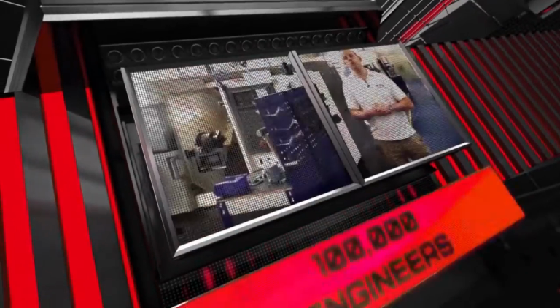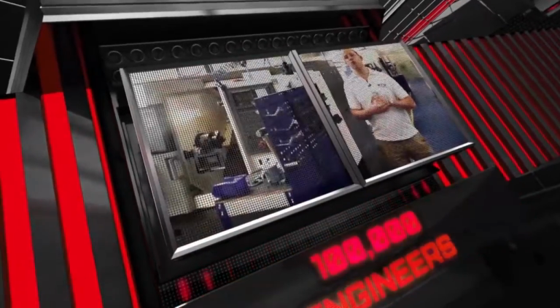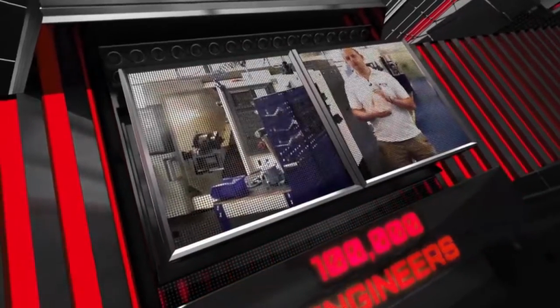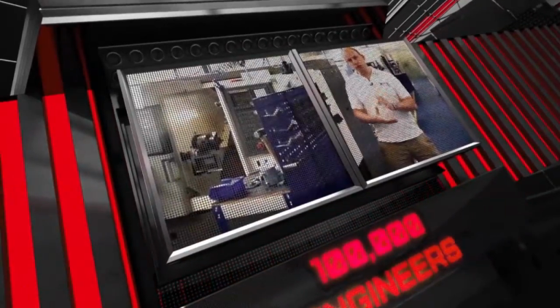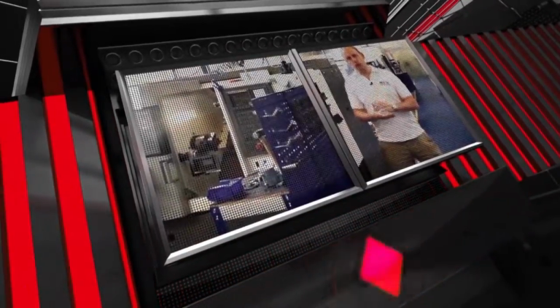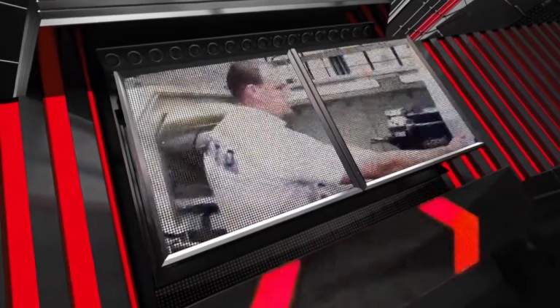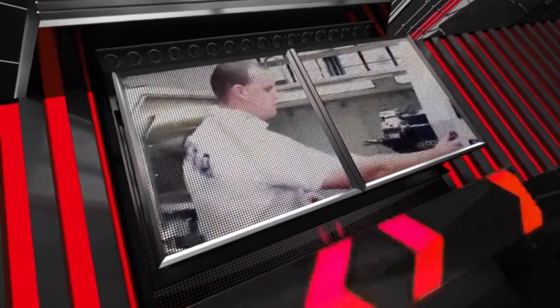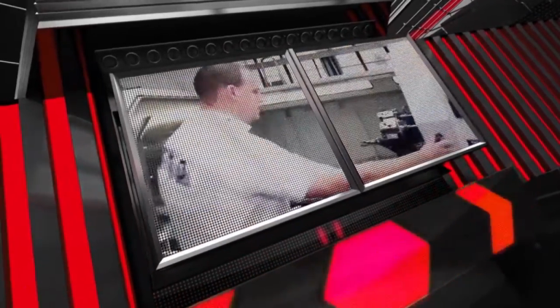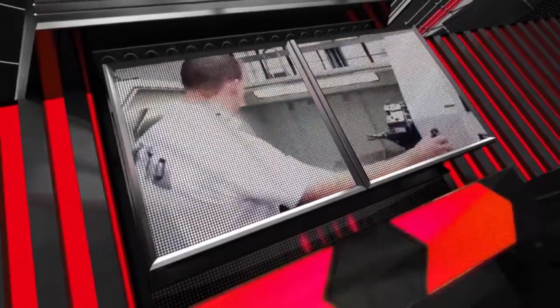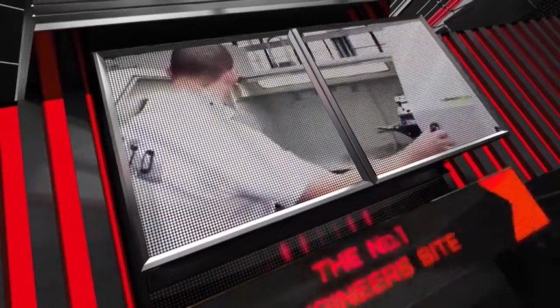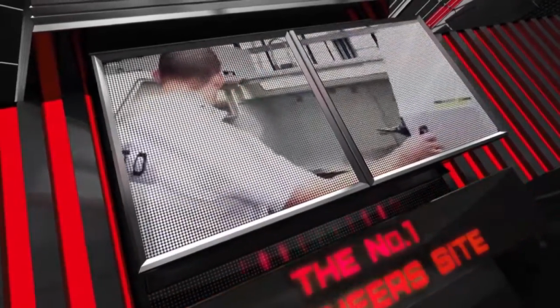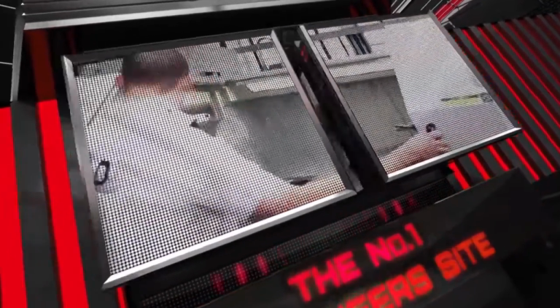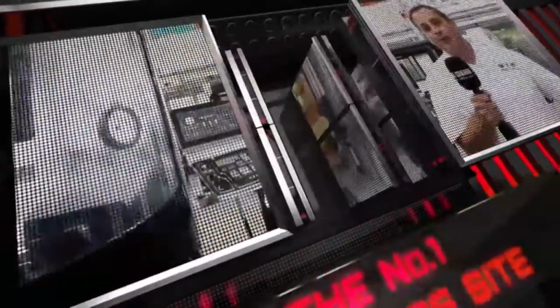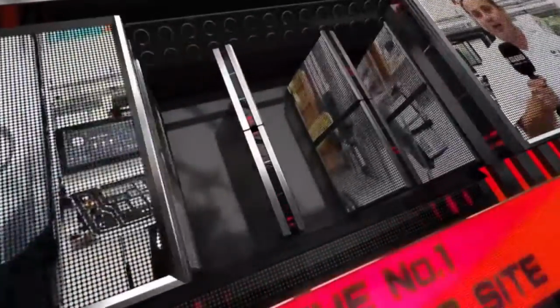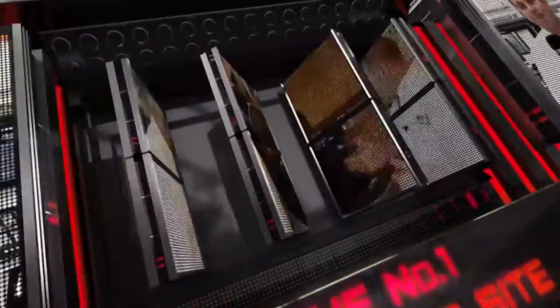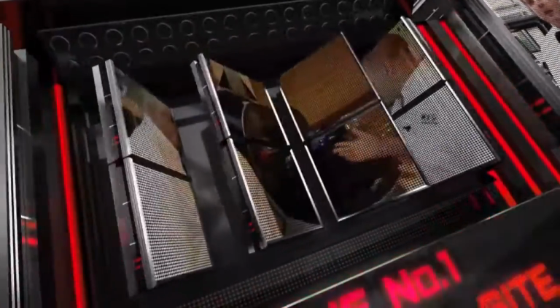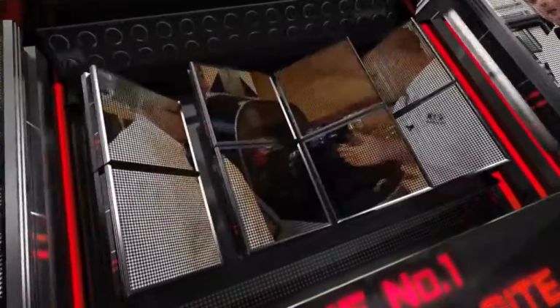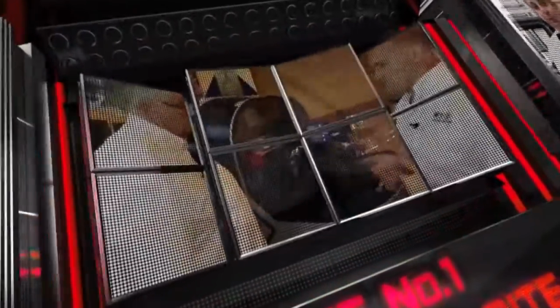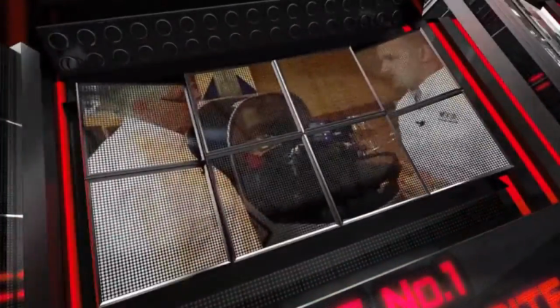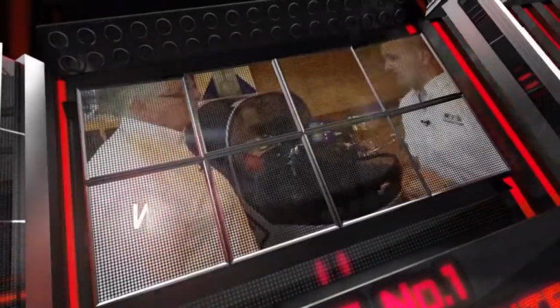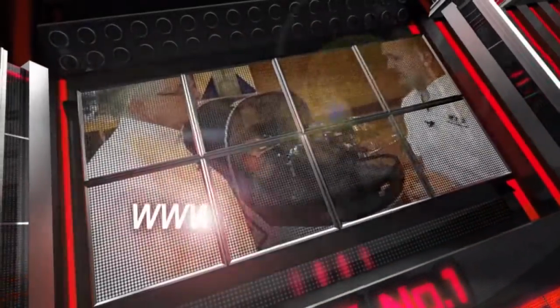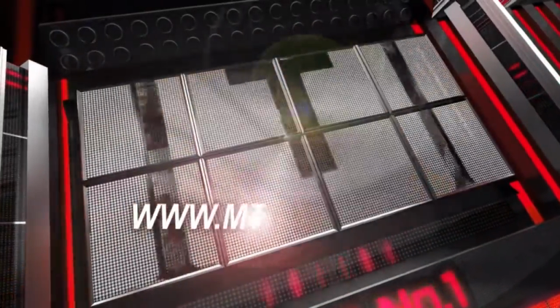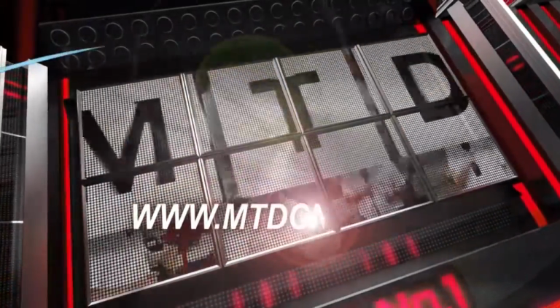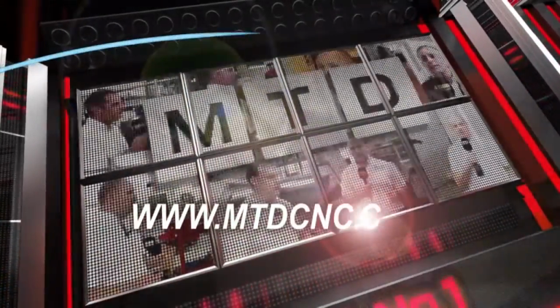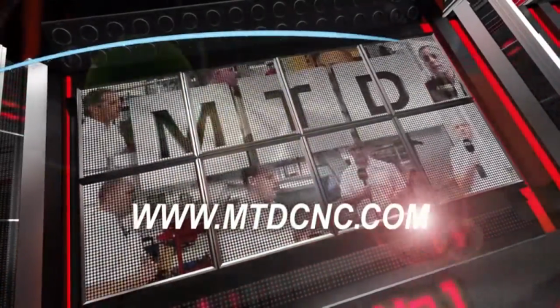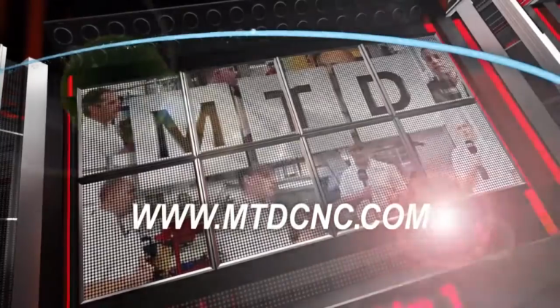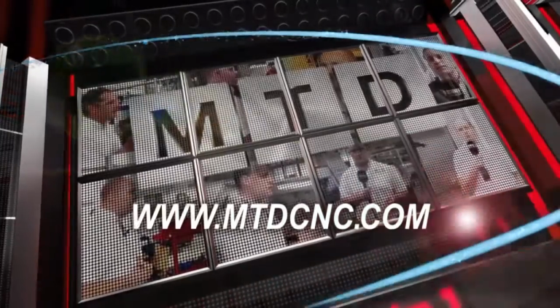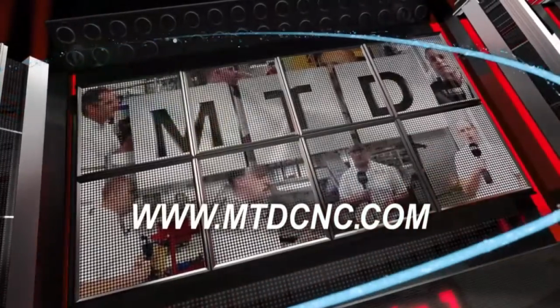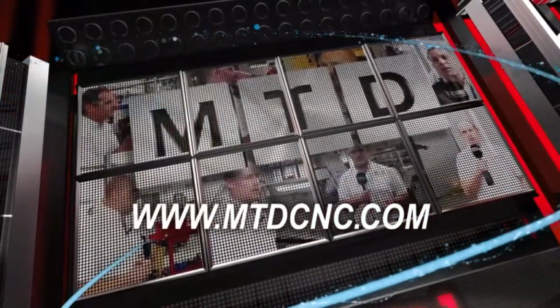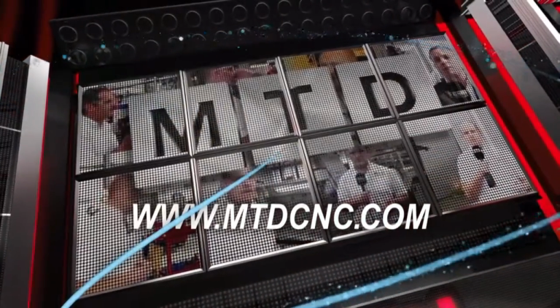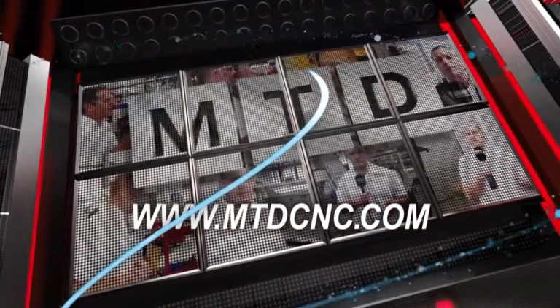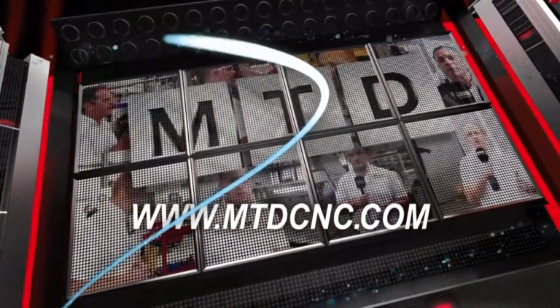MTD CNC, bringing you the latest engineering news via video media.